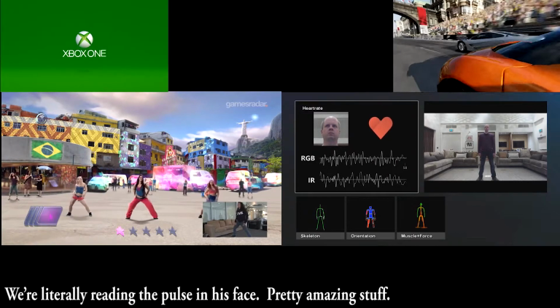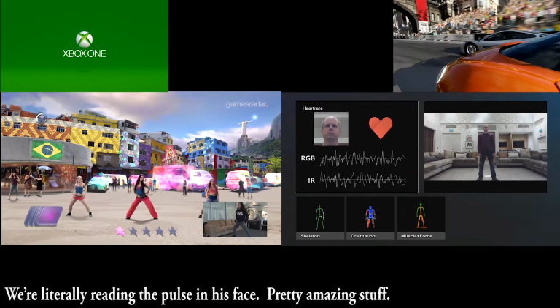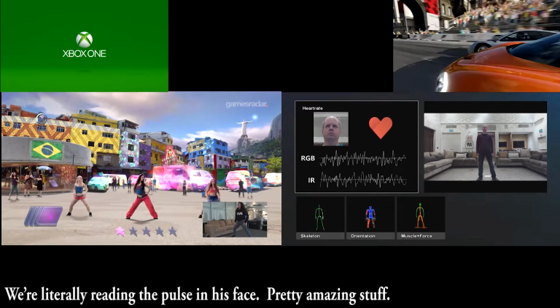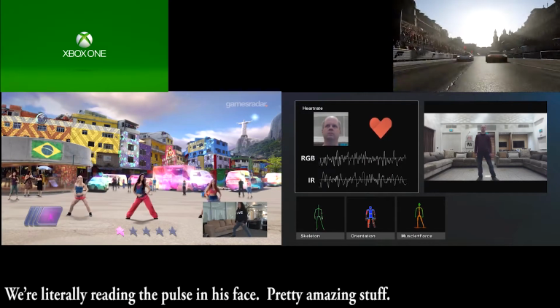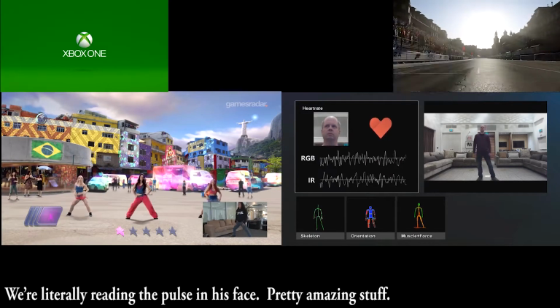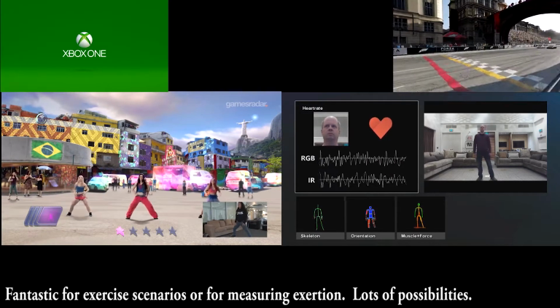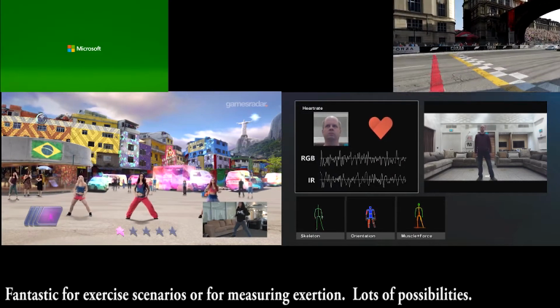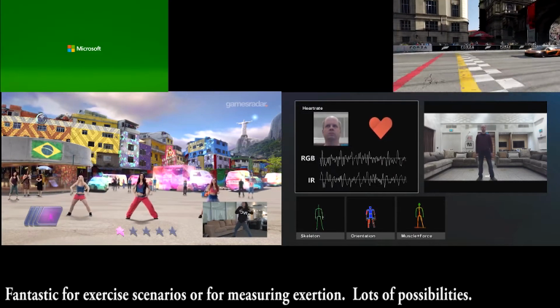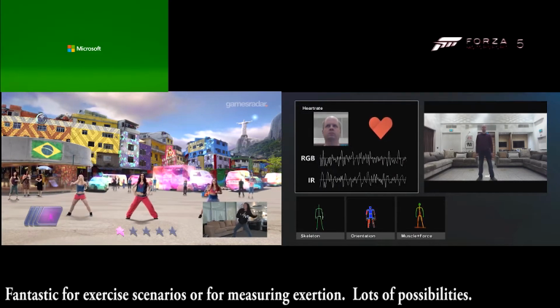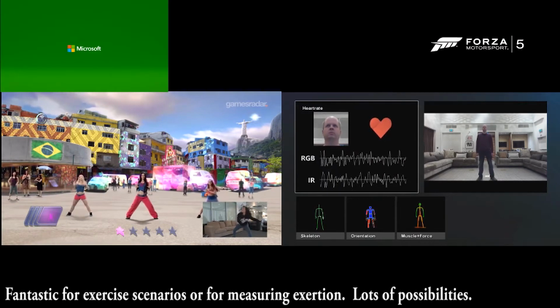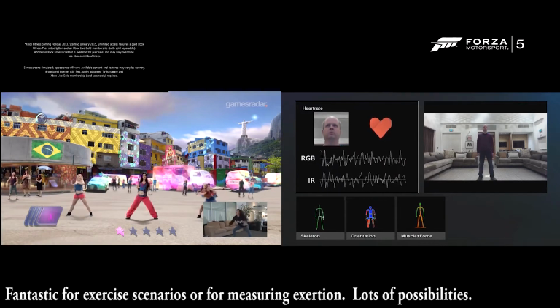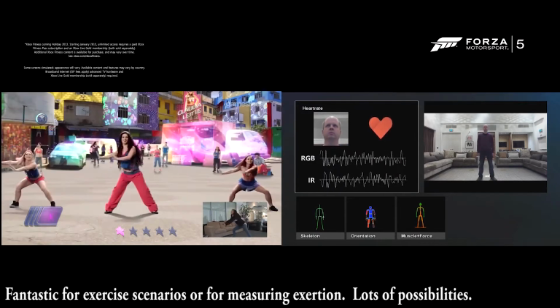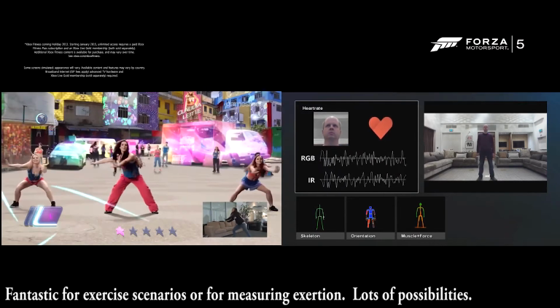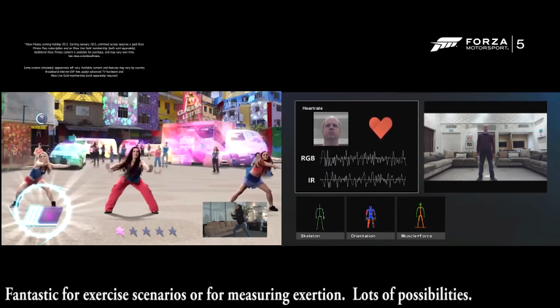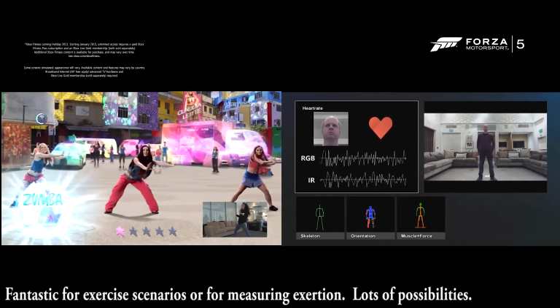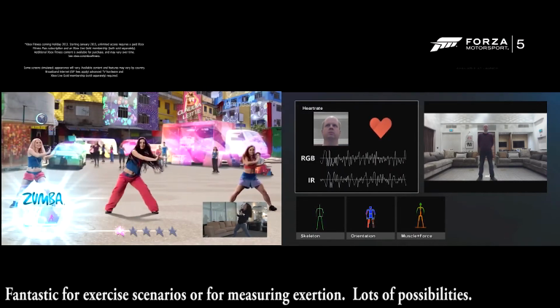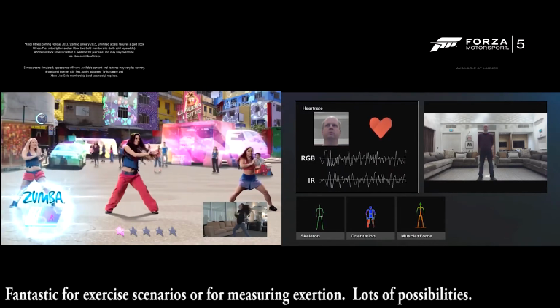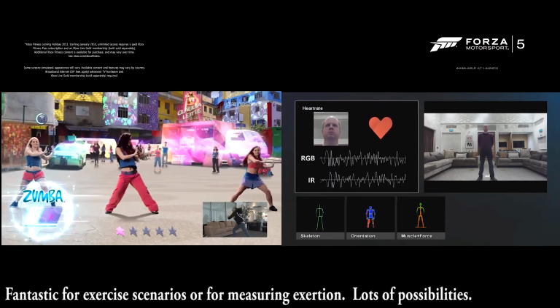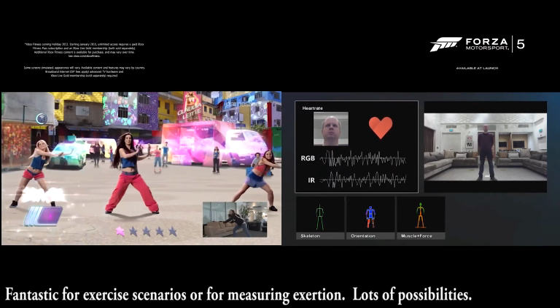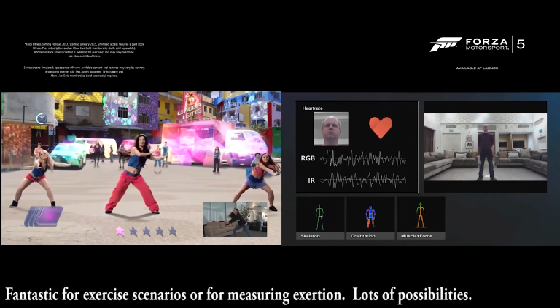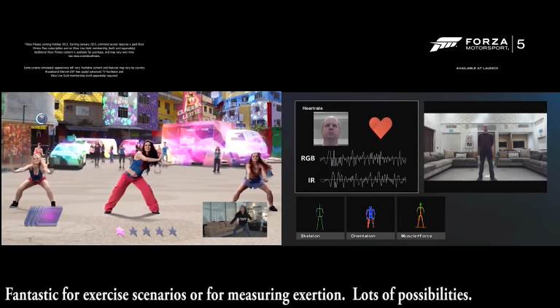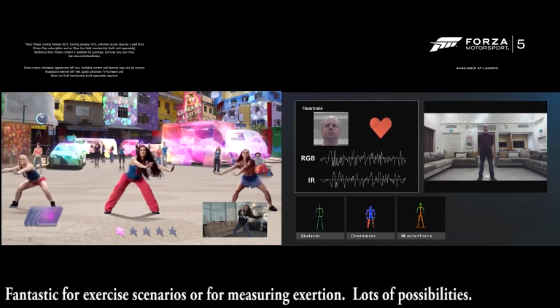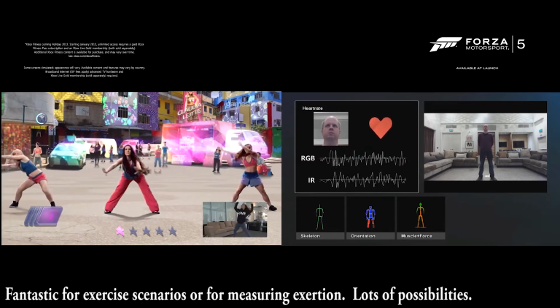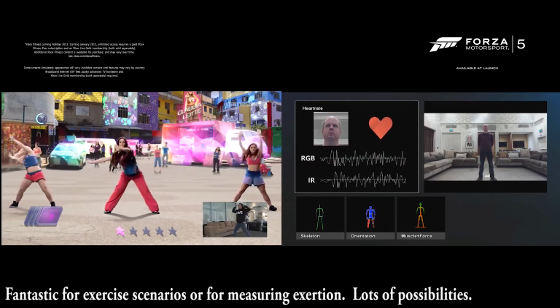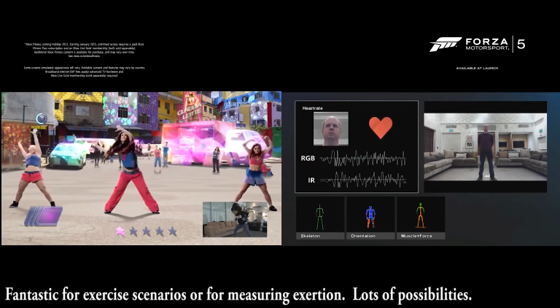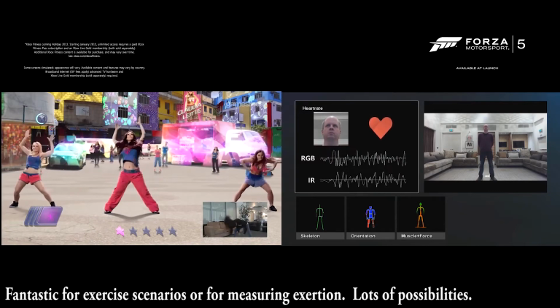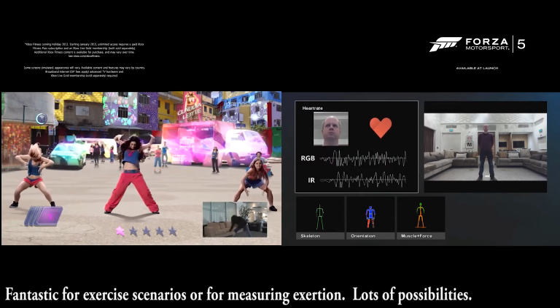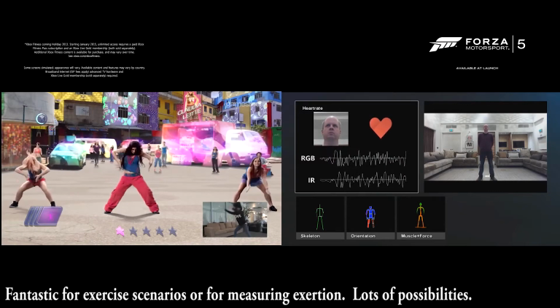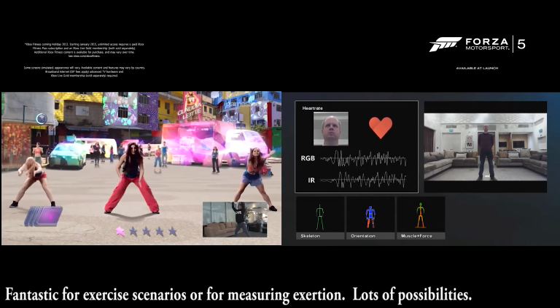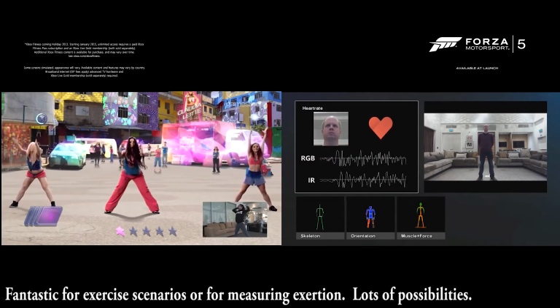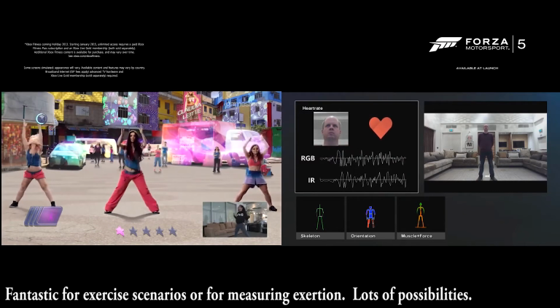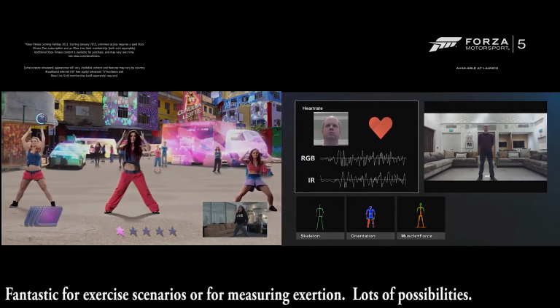Pretty amazing stuff — fantastic for exercise scenarios or for measuring exertion. Lots of possibilities.